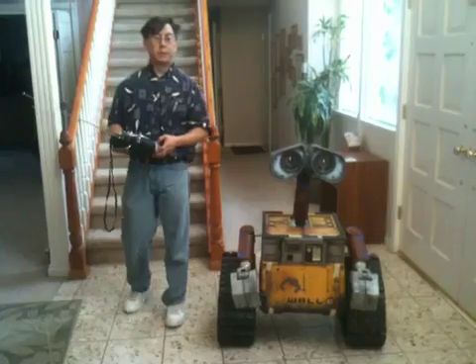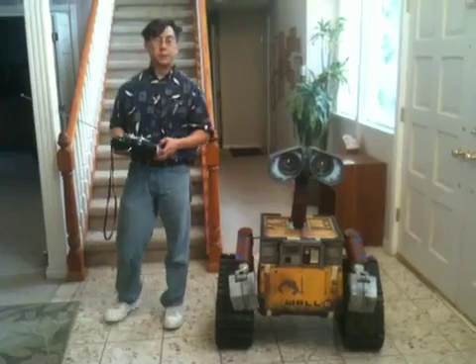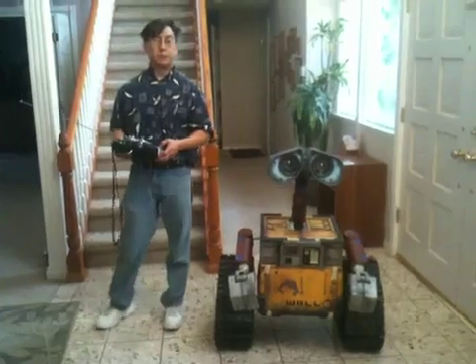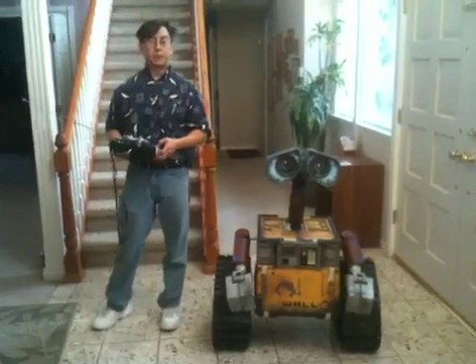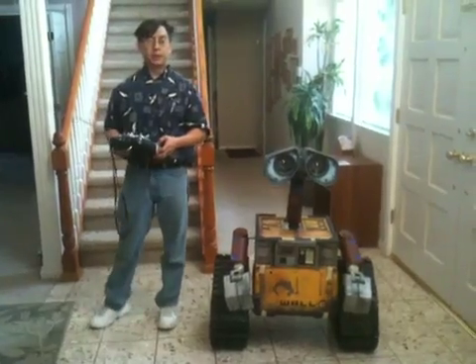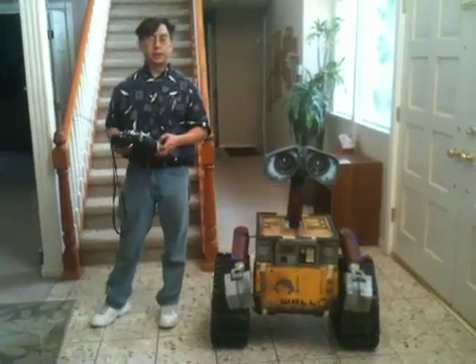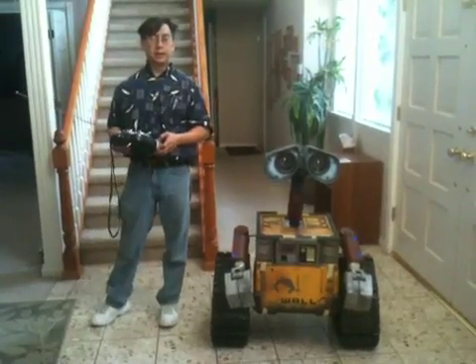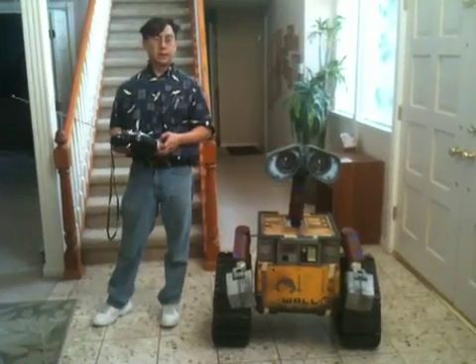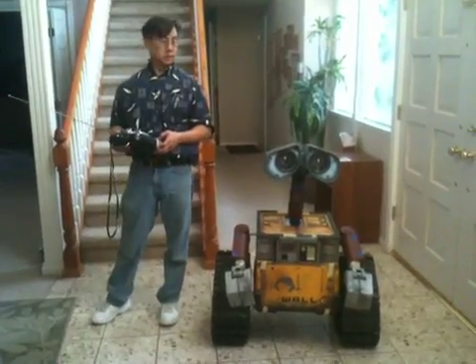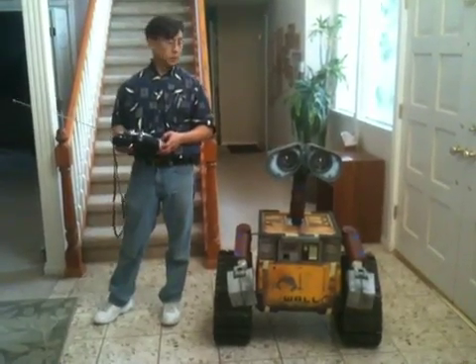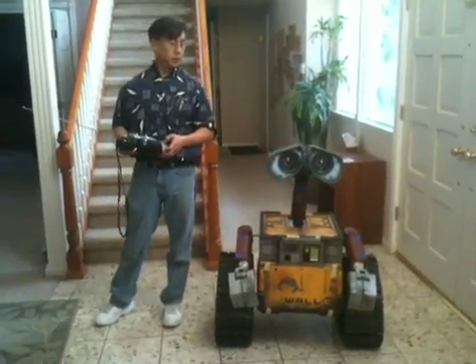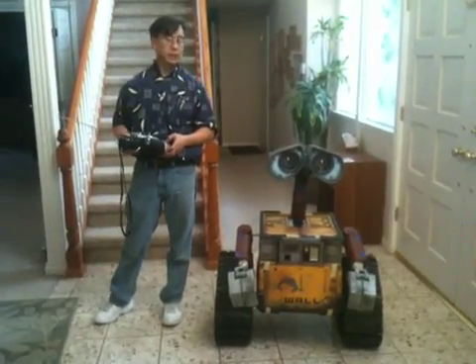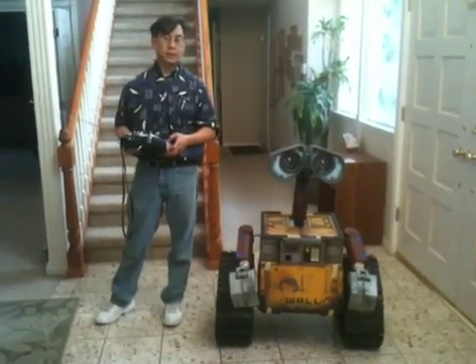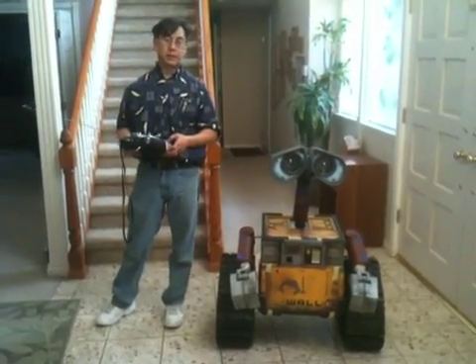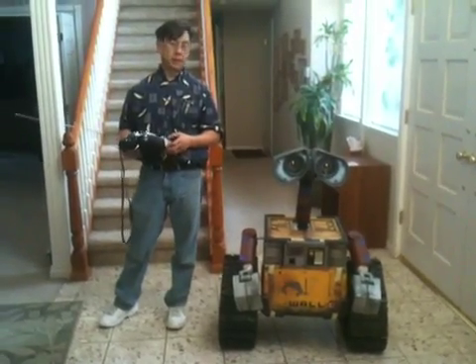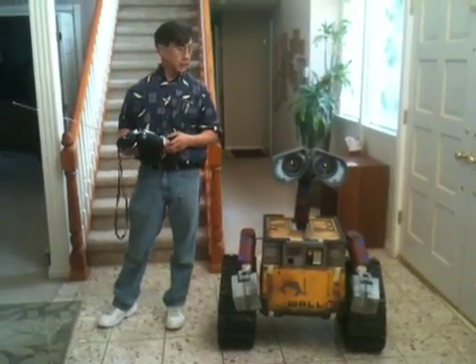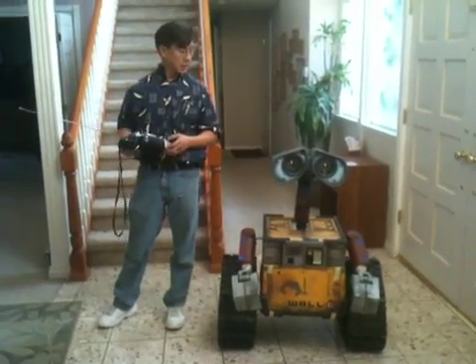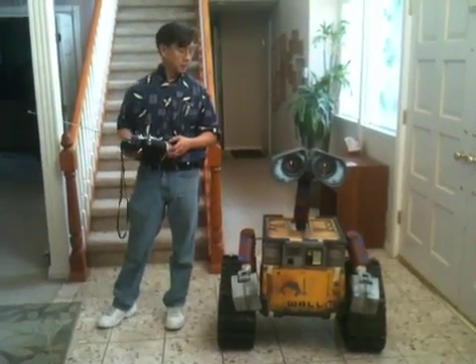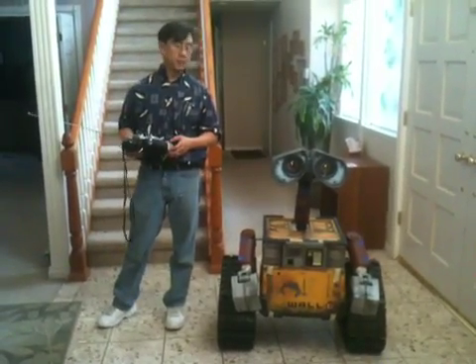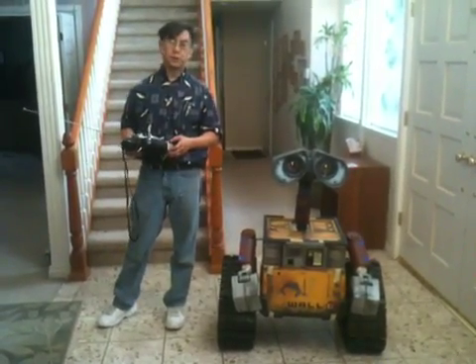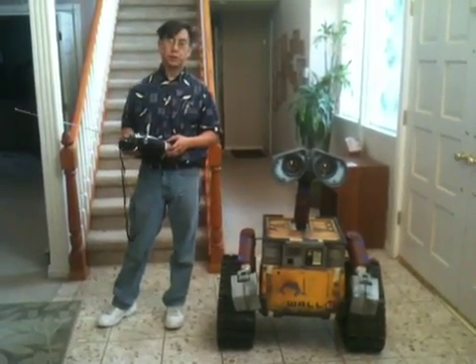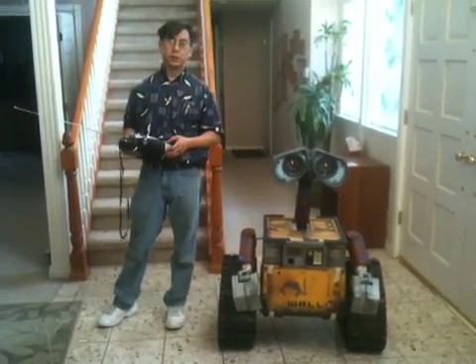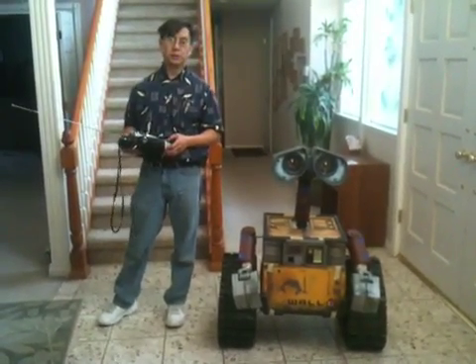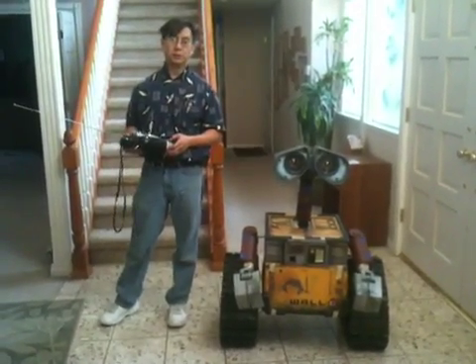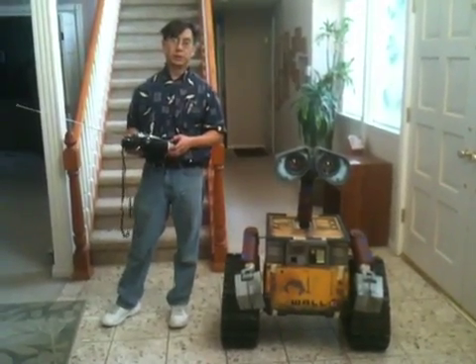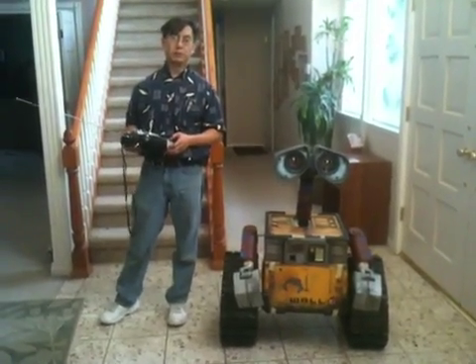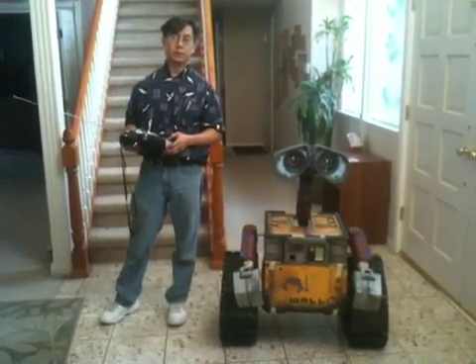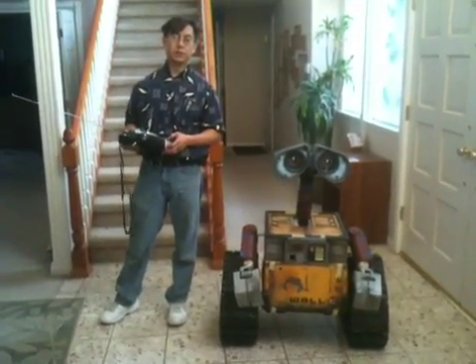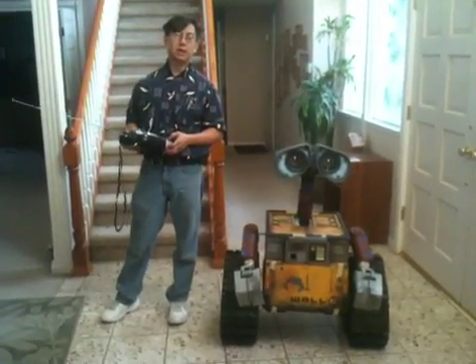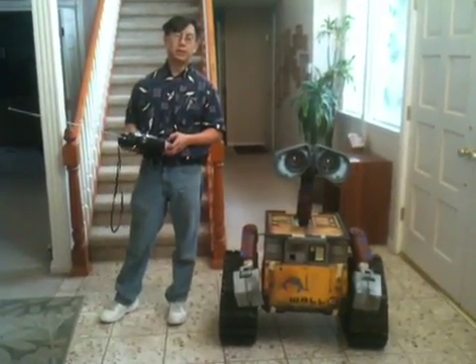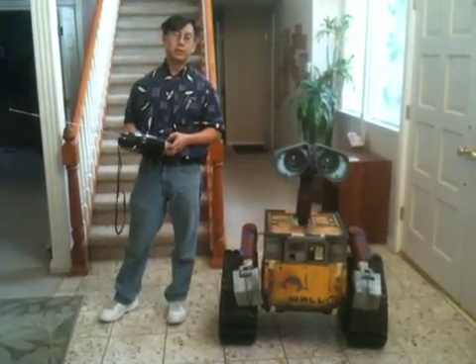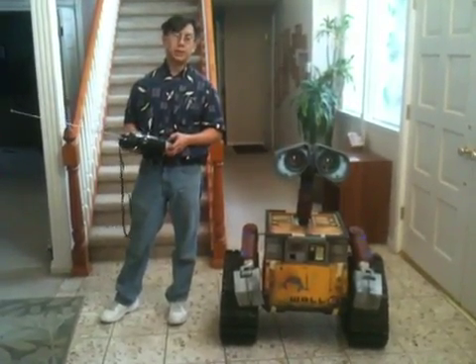My name is Mike Sena and this is my Wally. I'd like to show you some of his functionality today.